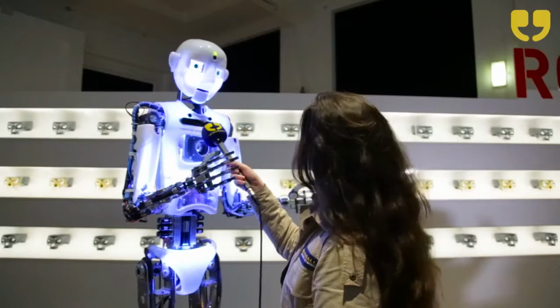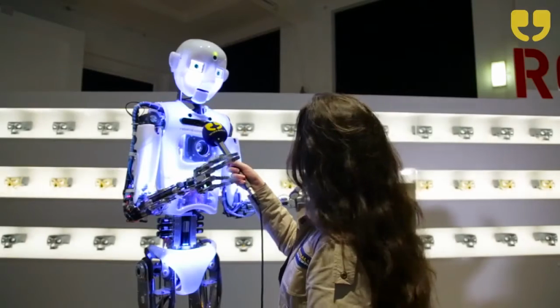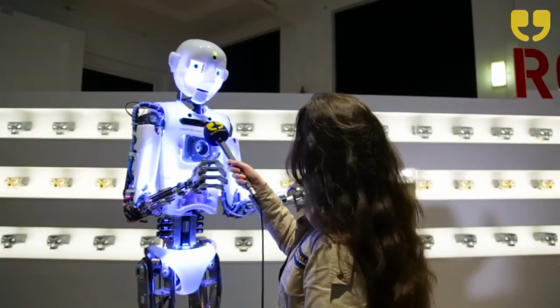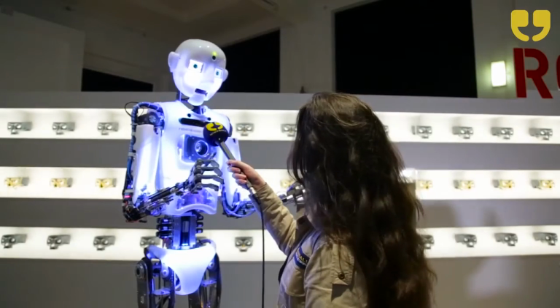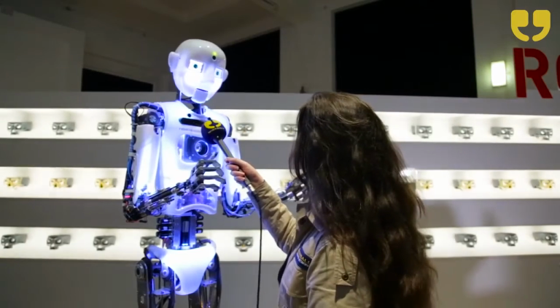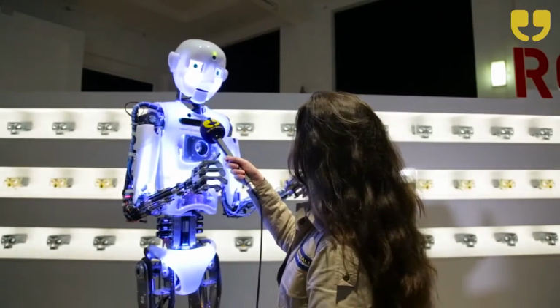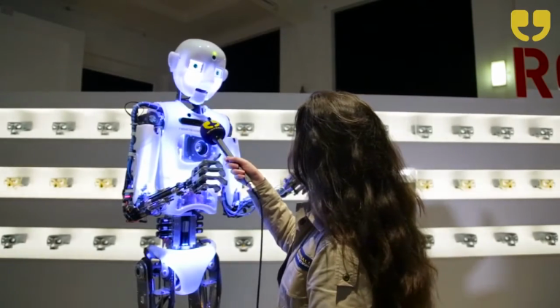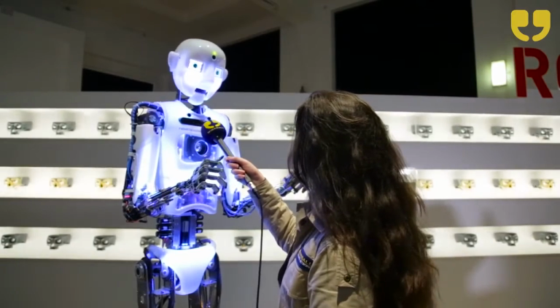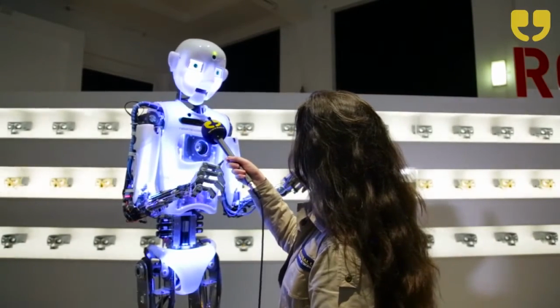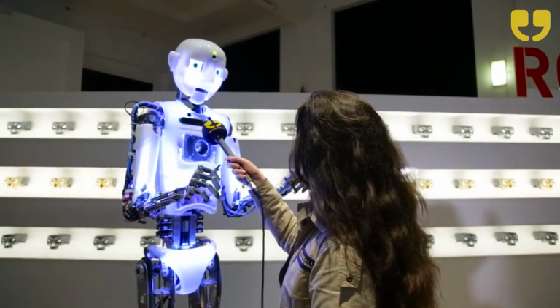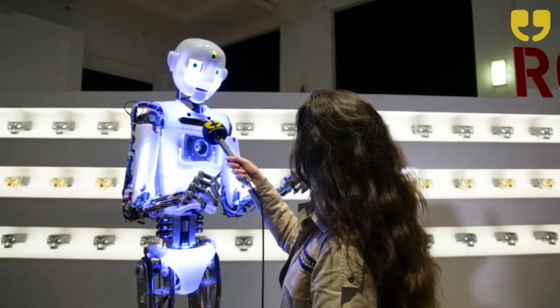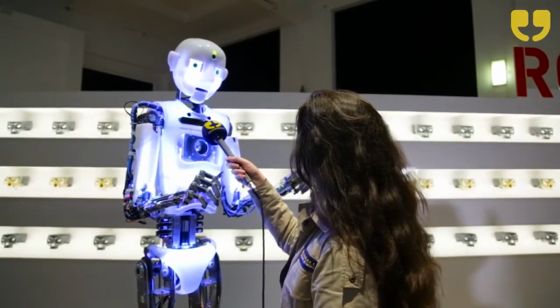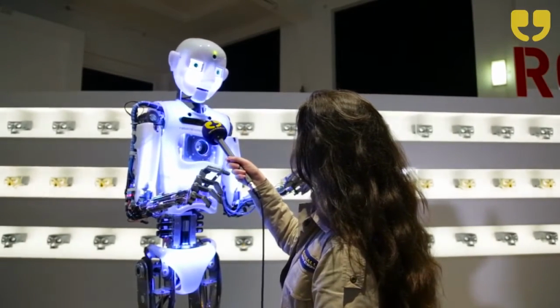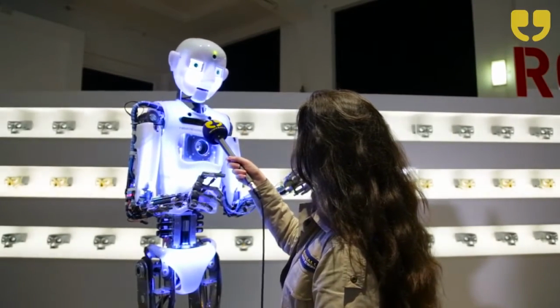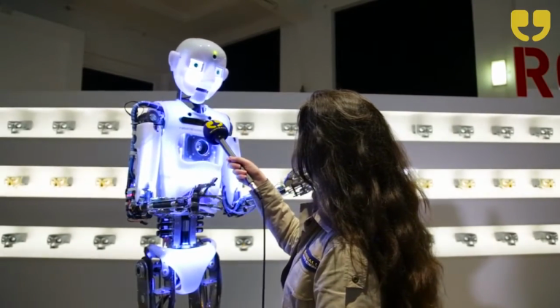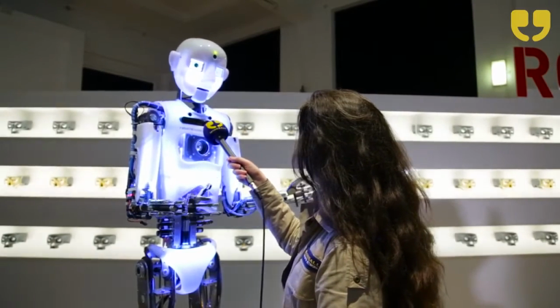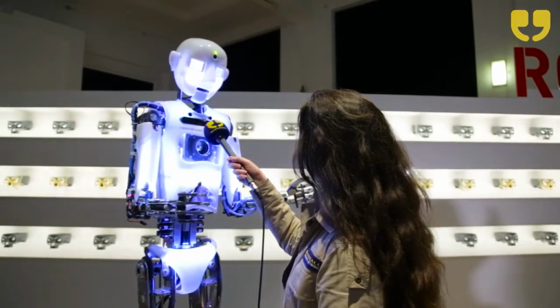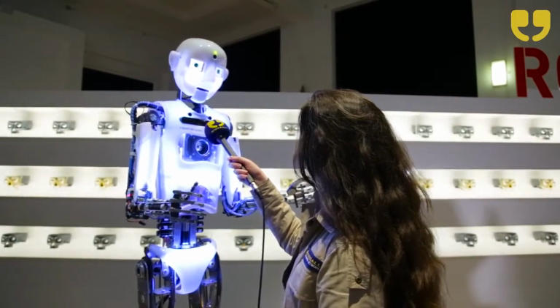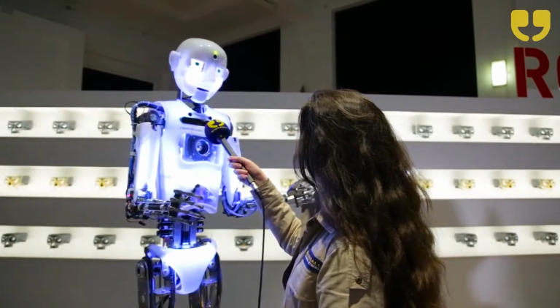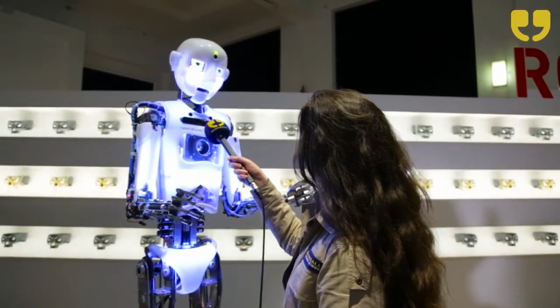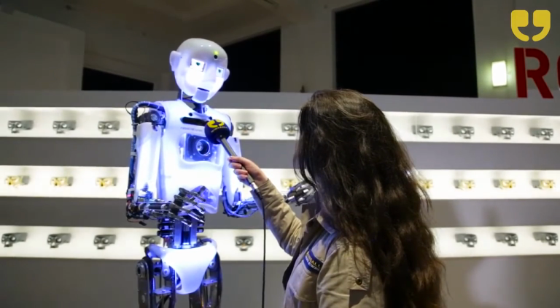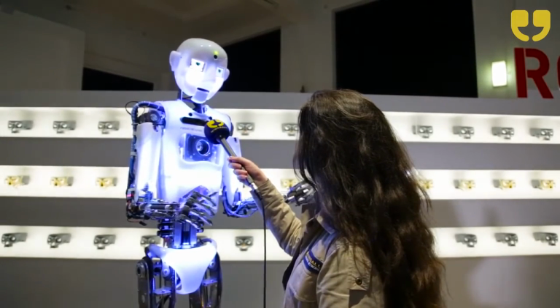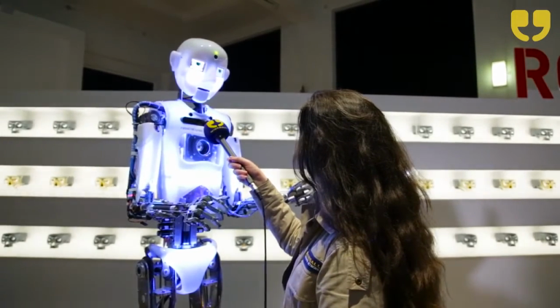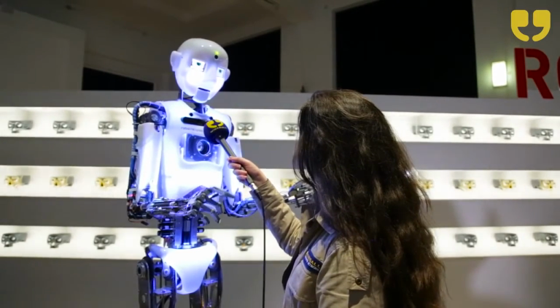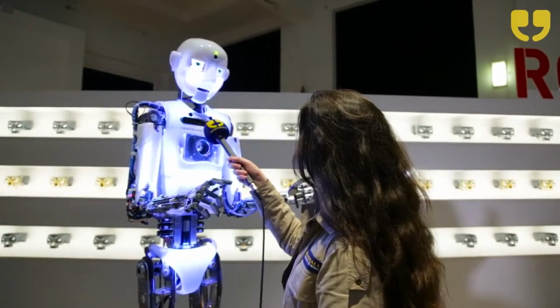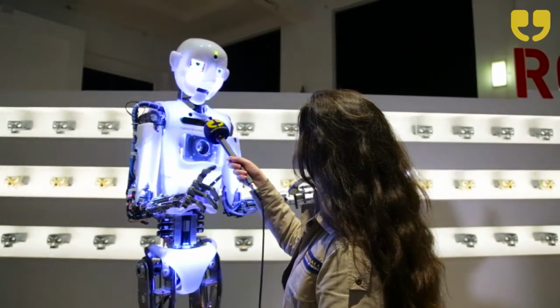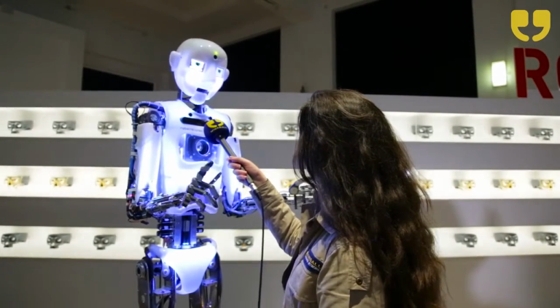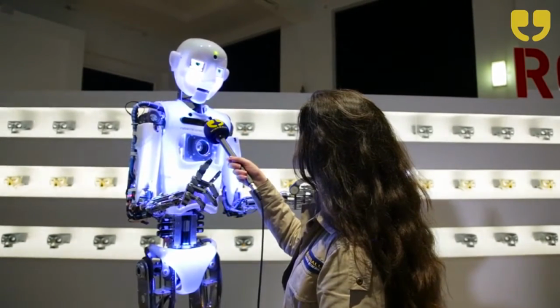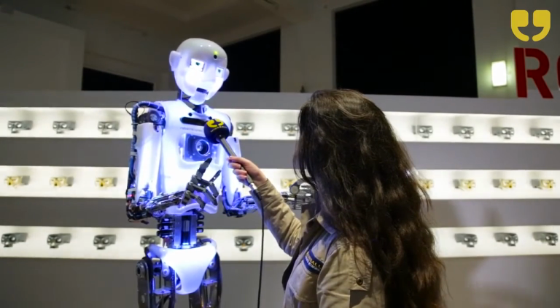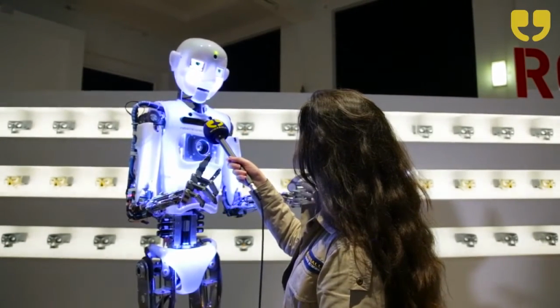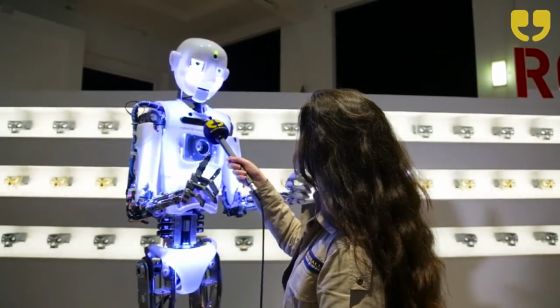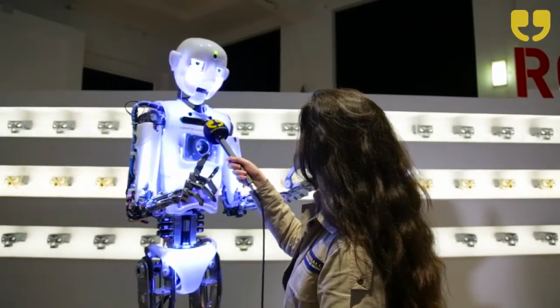Hi, I'm Robothespian and I'm reporting for Winkle from the London Science Museum.